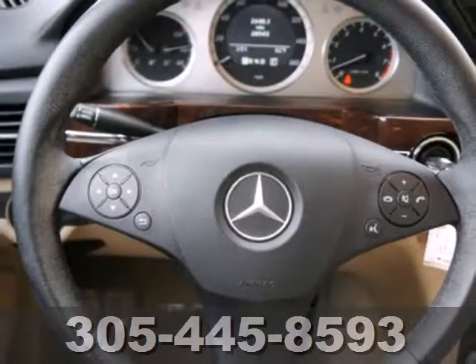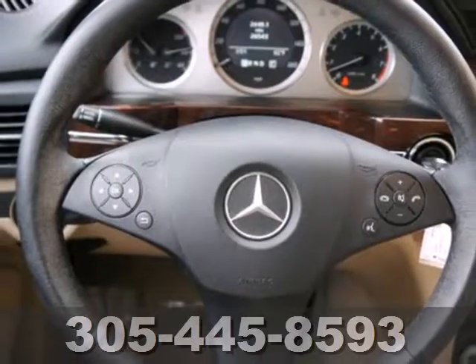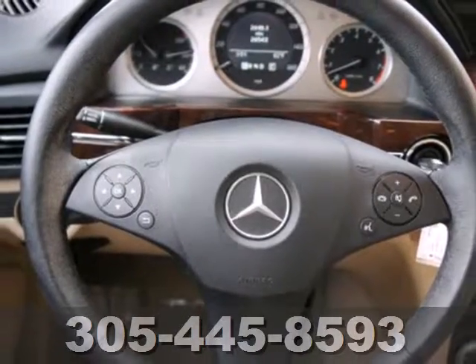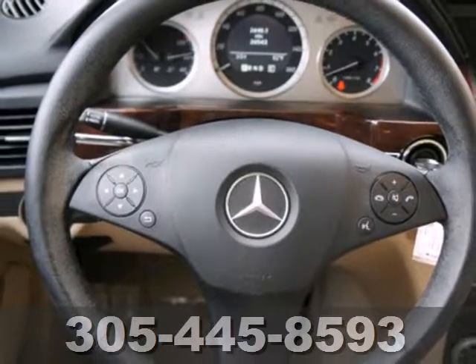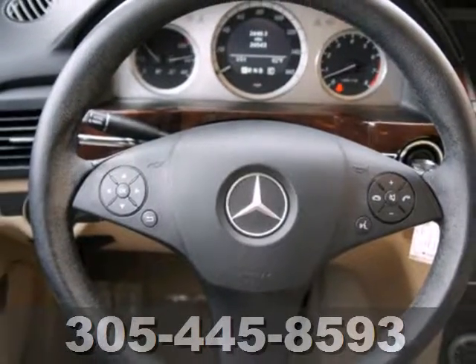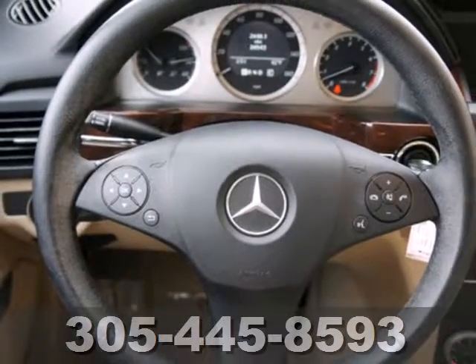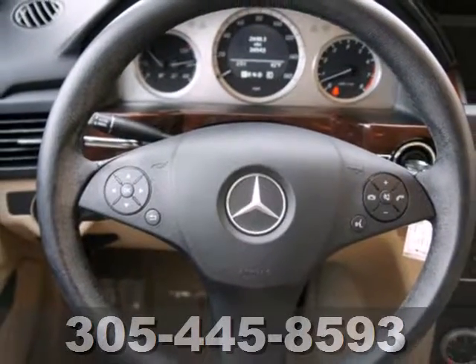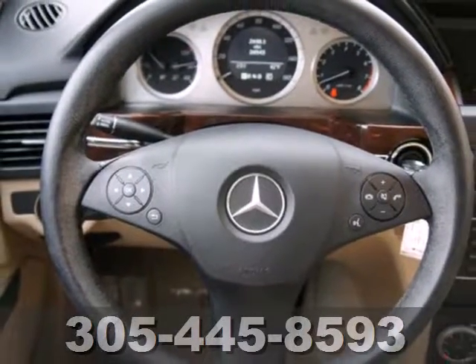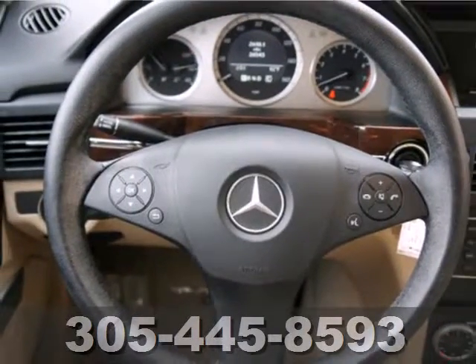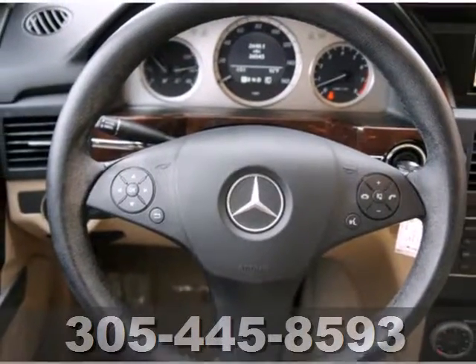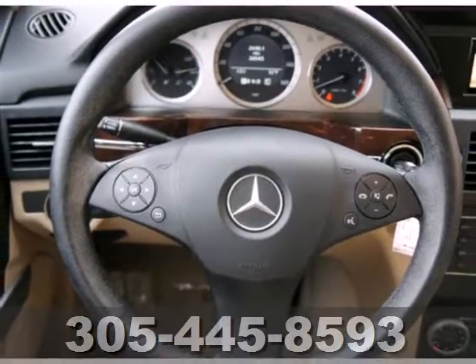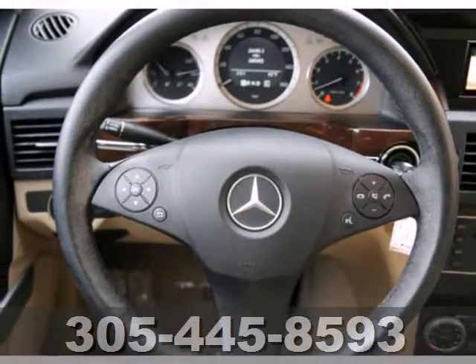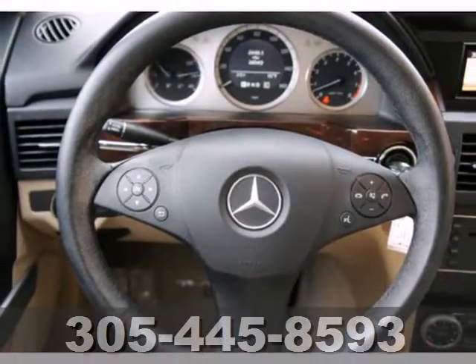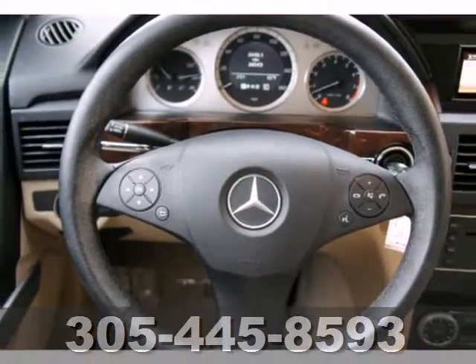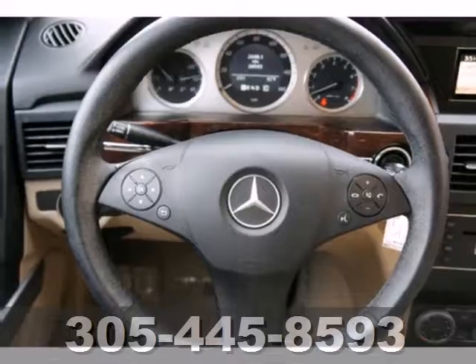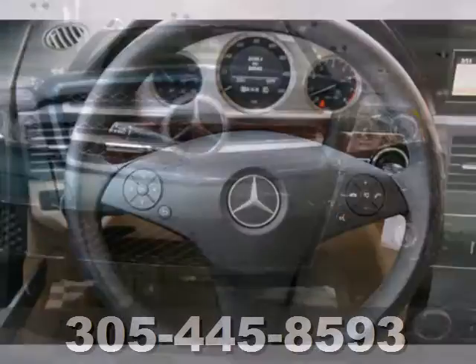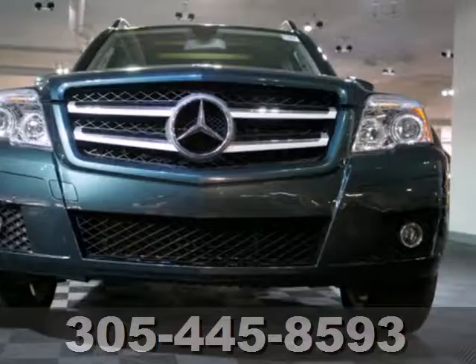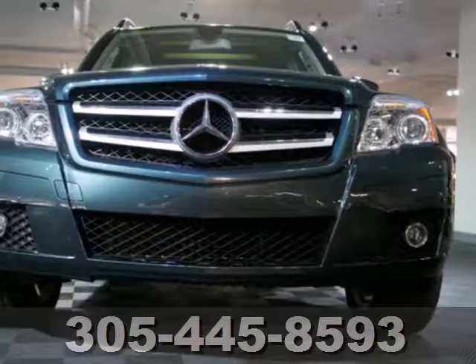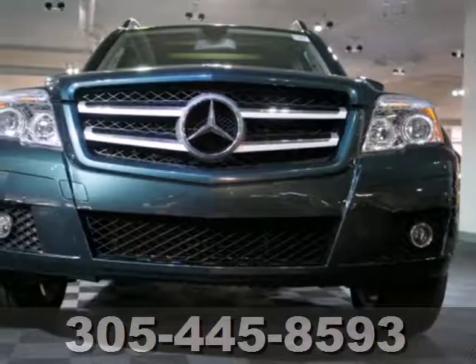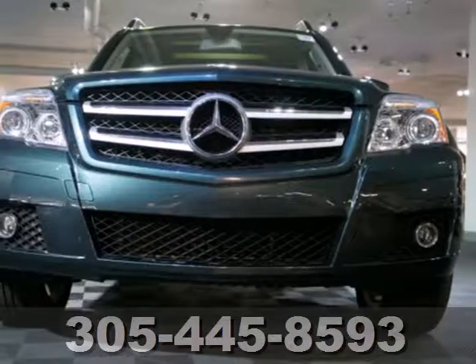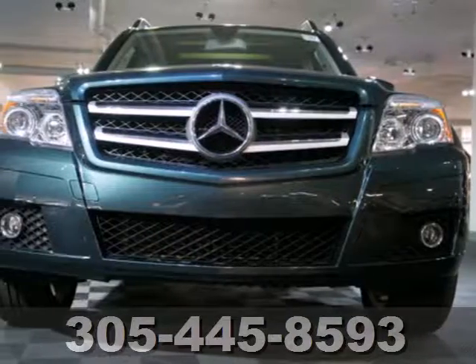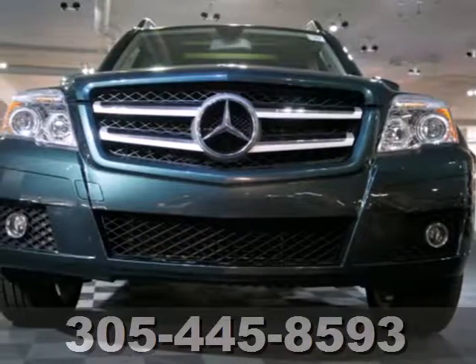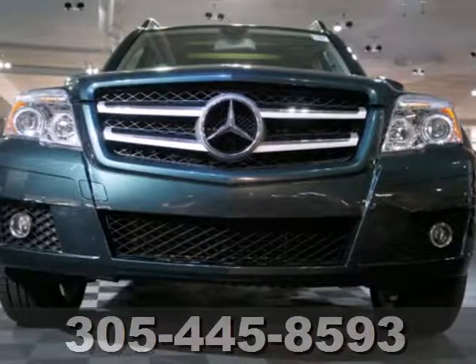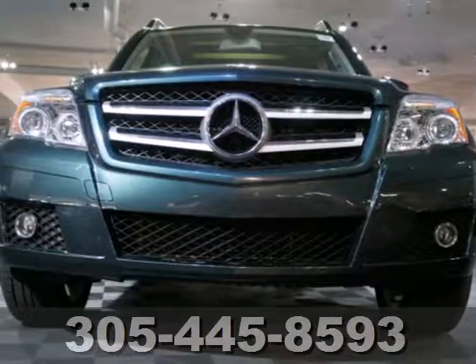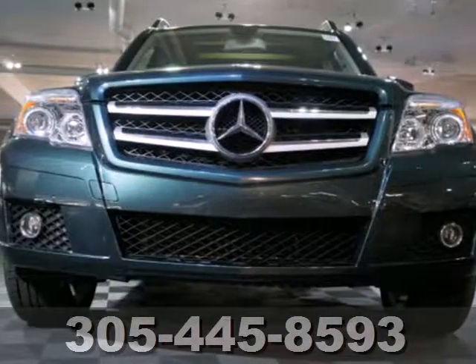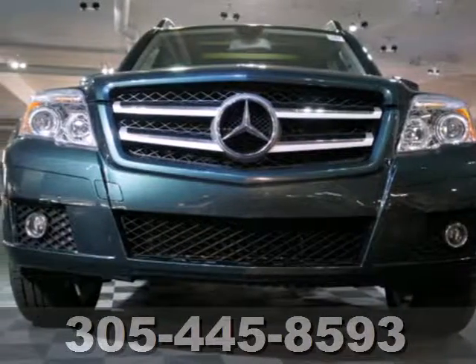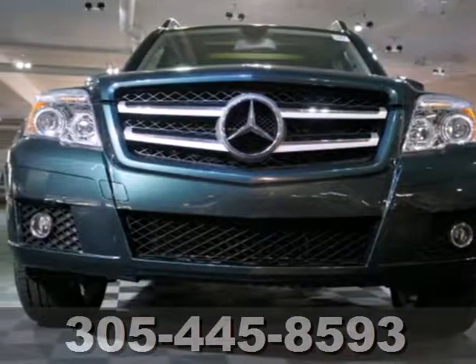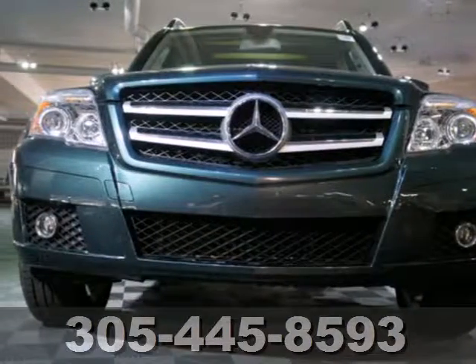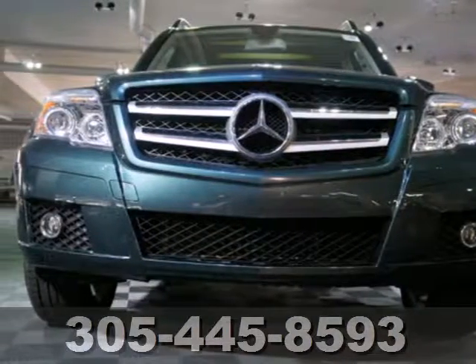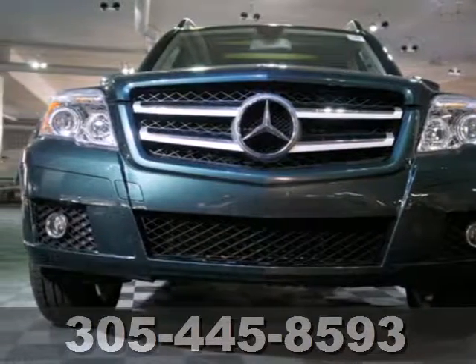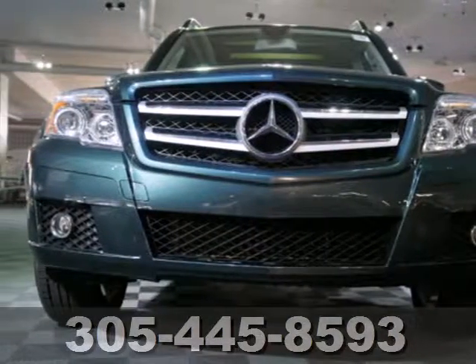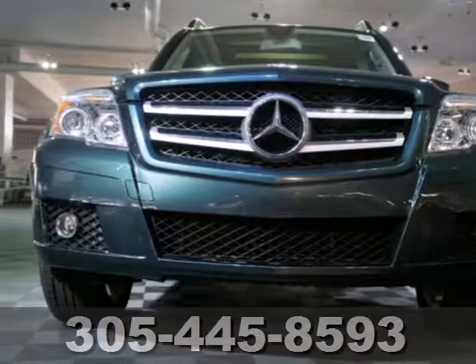Inside the GLK, you'll find rich appointments with the finest materials. Only the best from Mercedes.